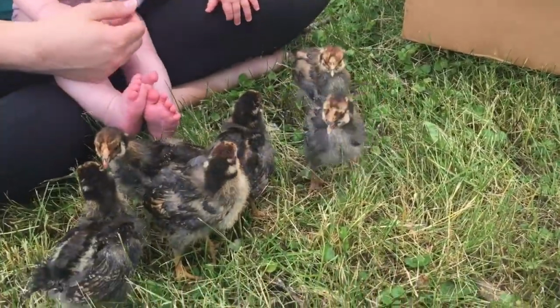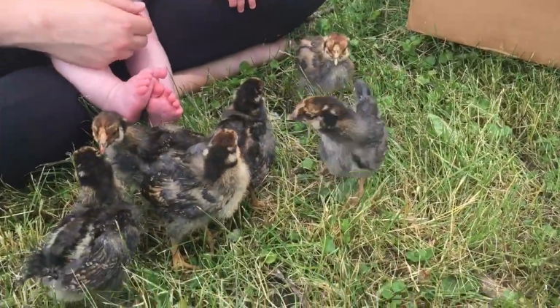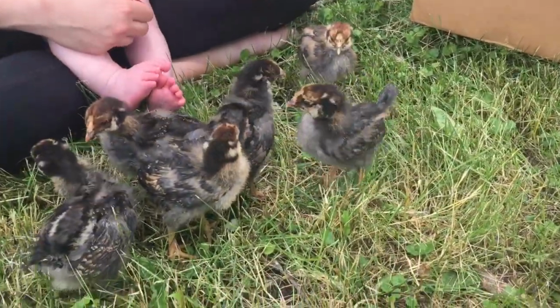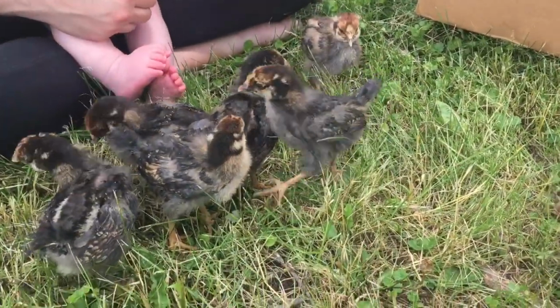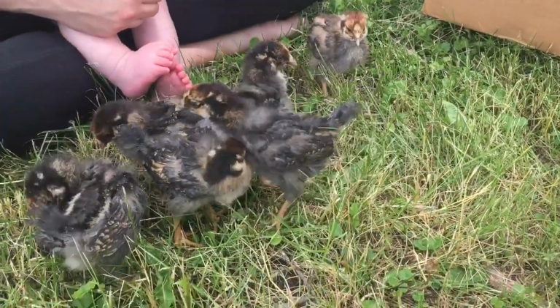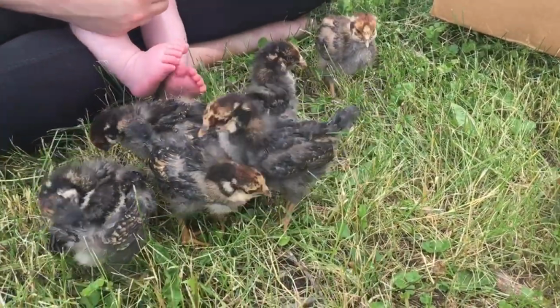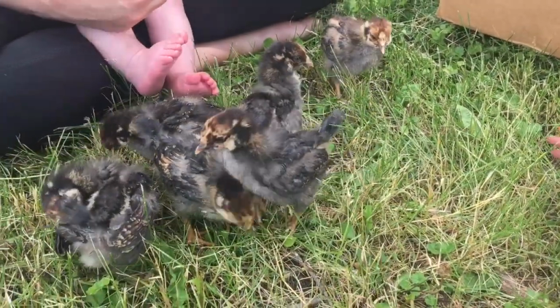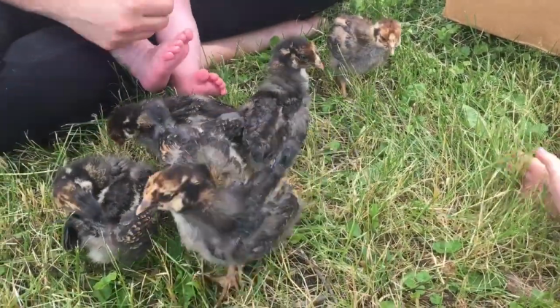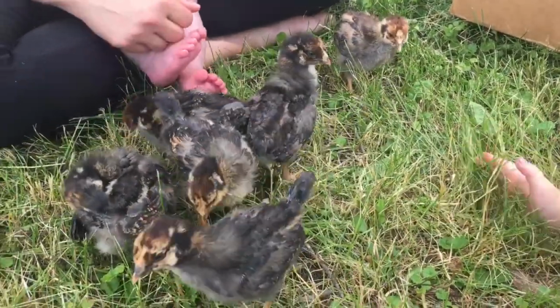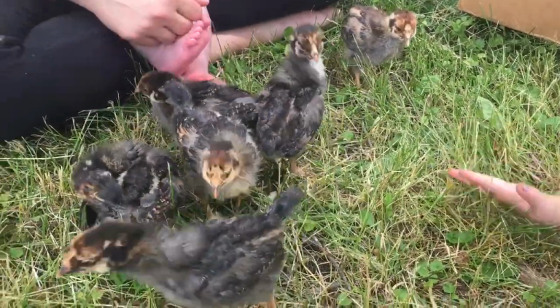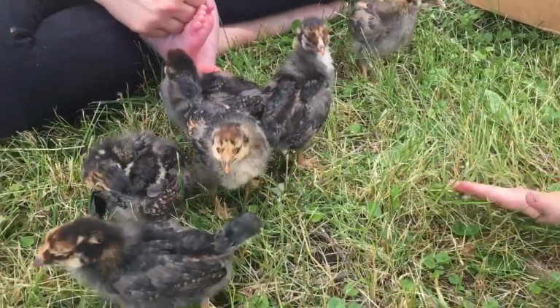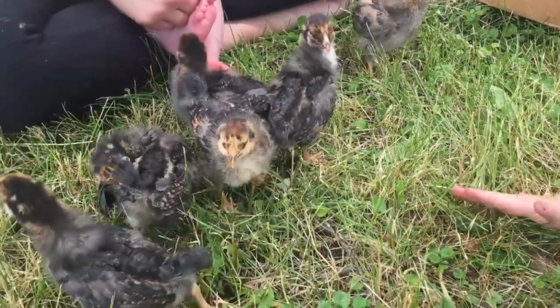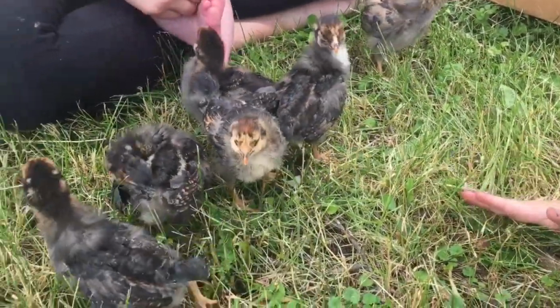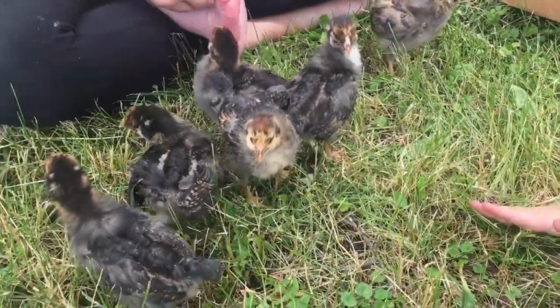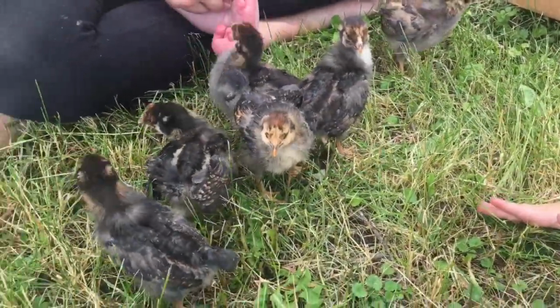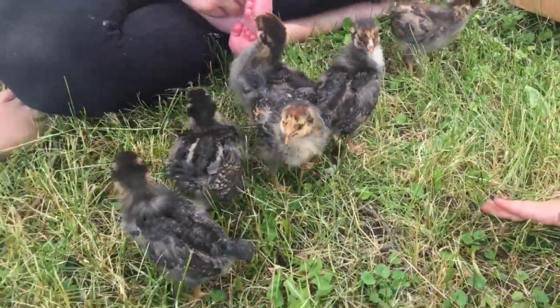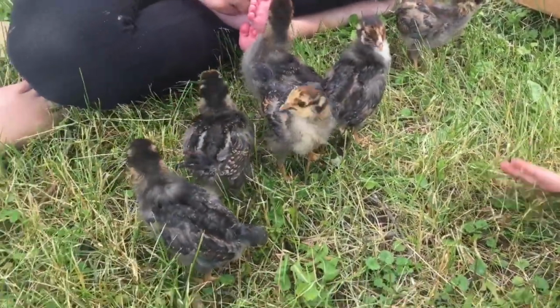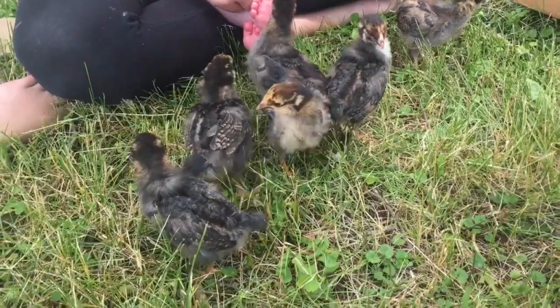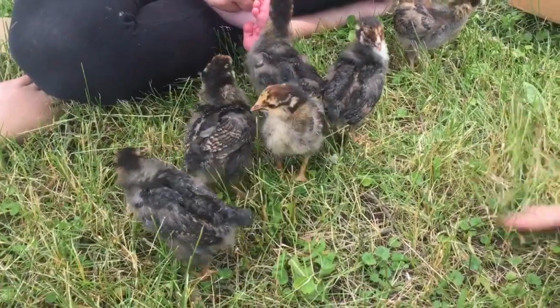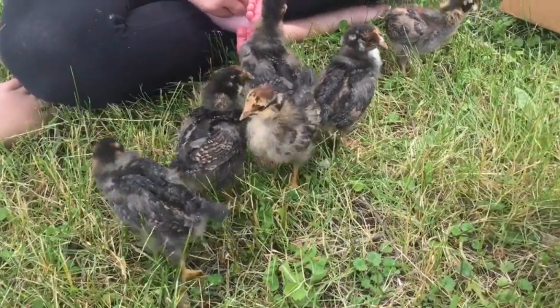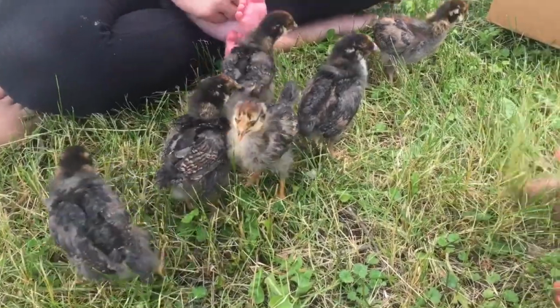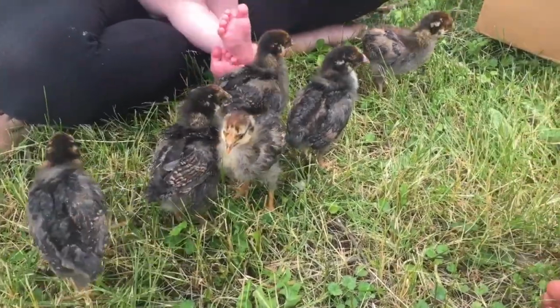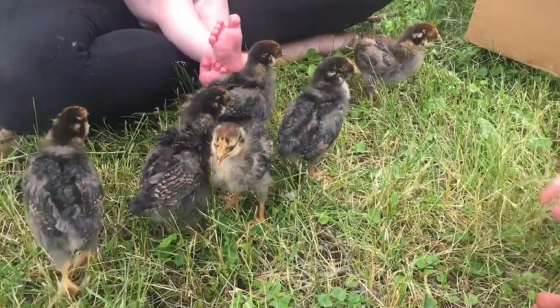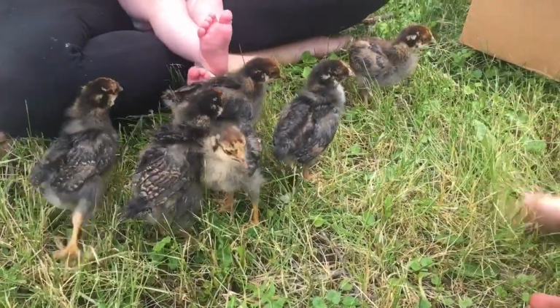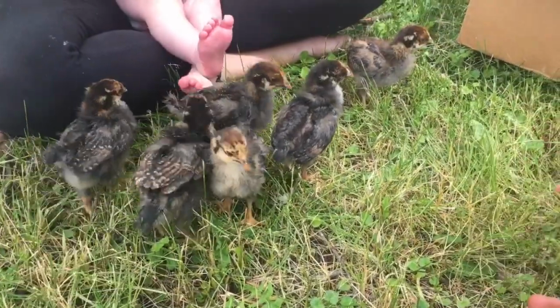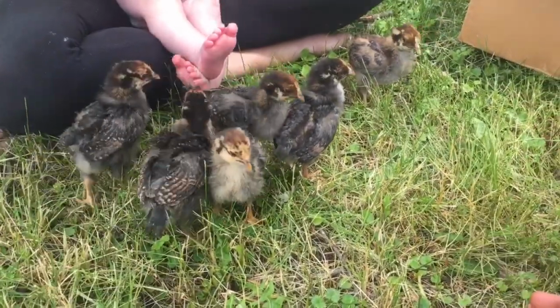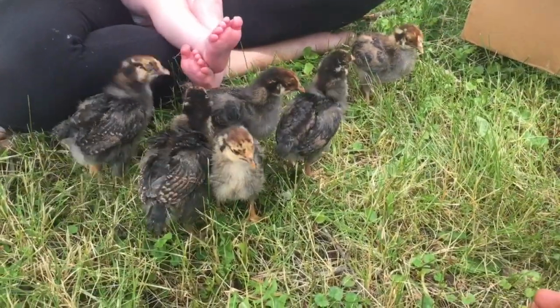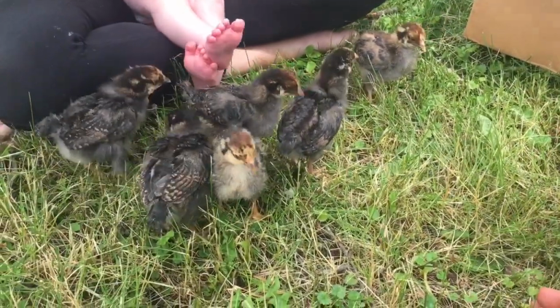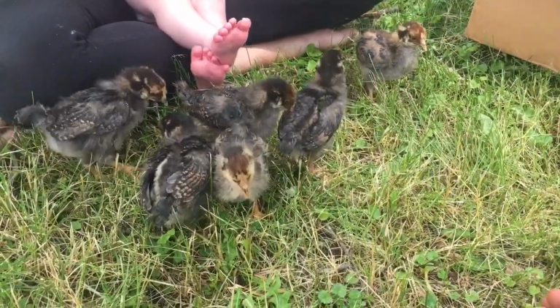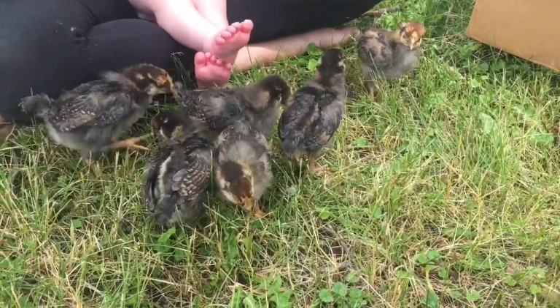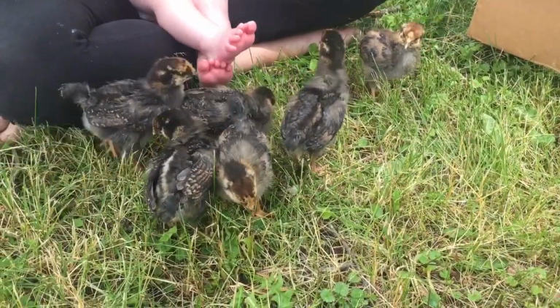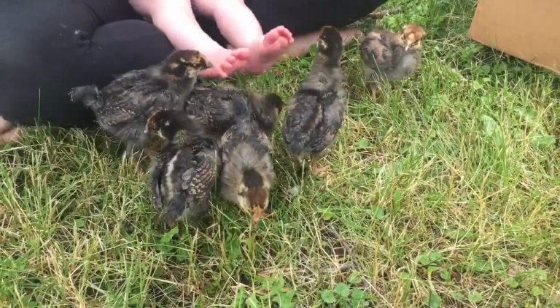I pooped. I don't want any of that poop on me.